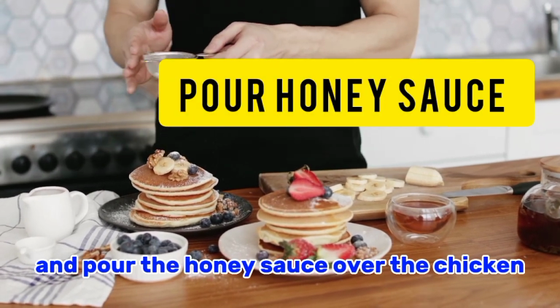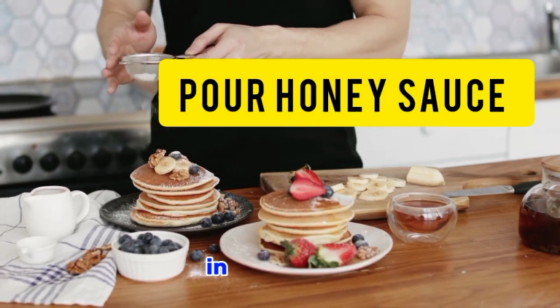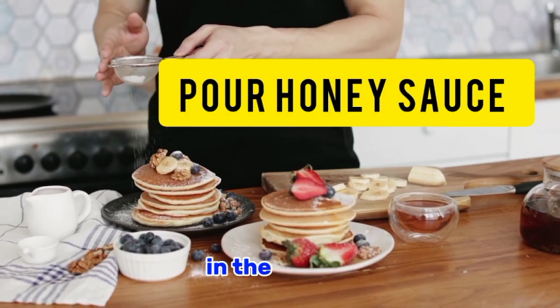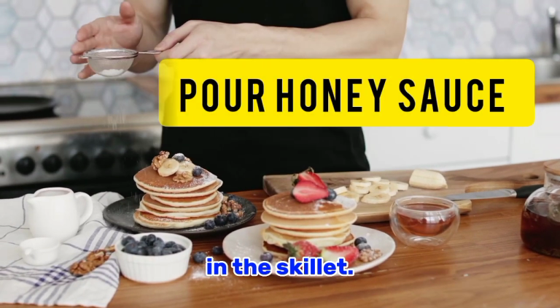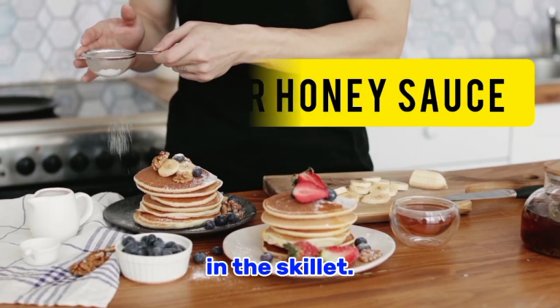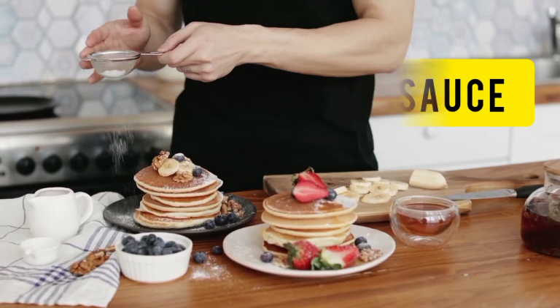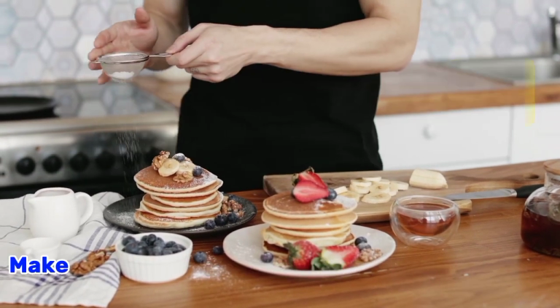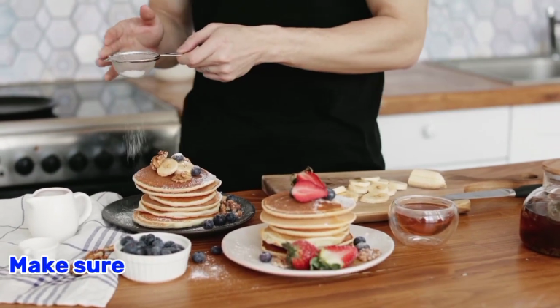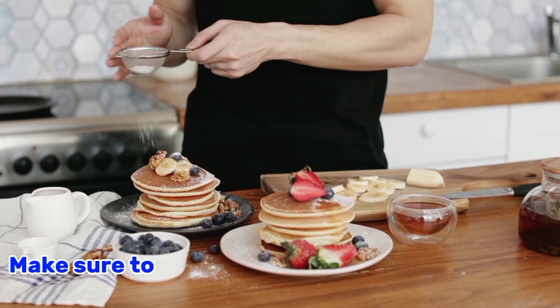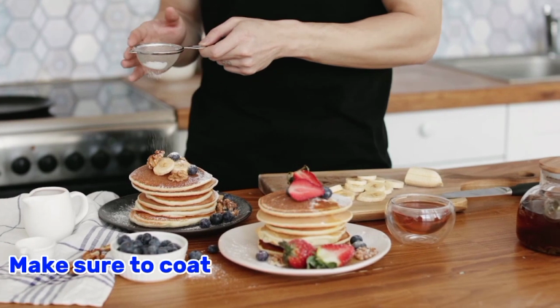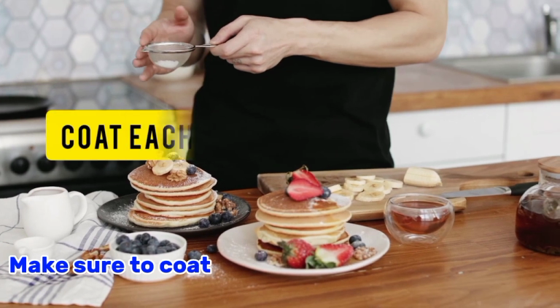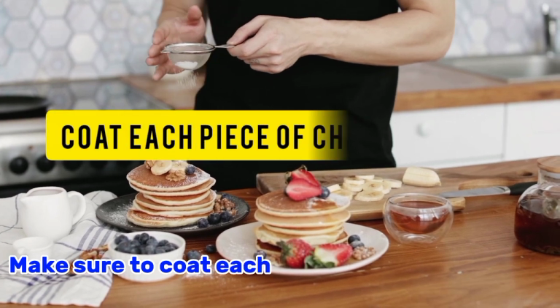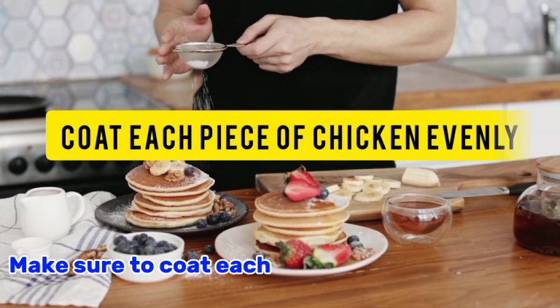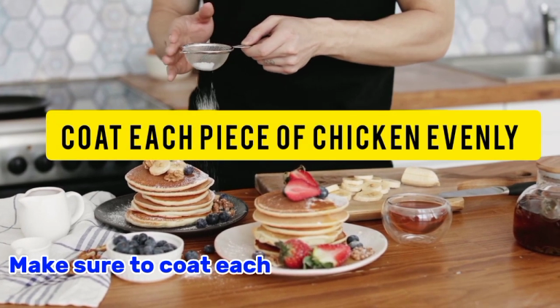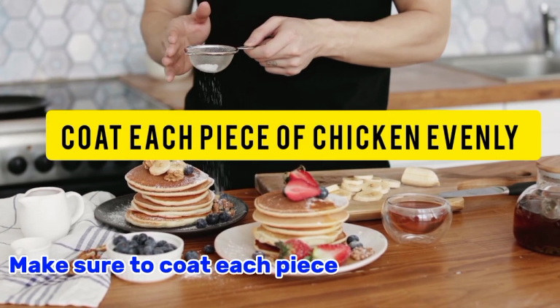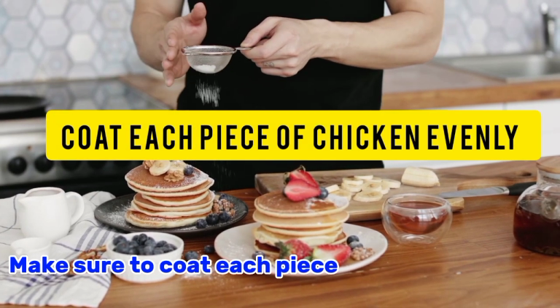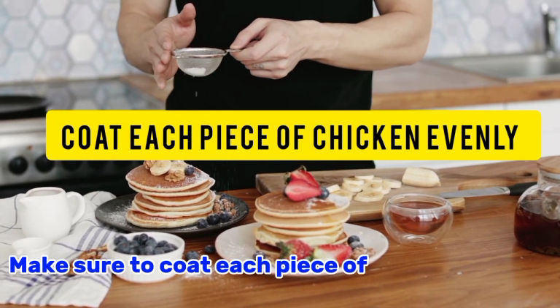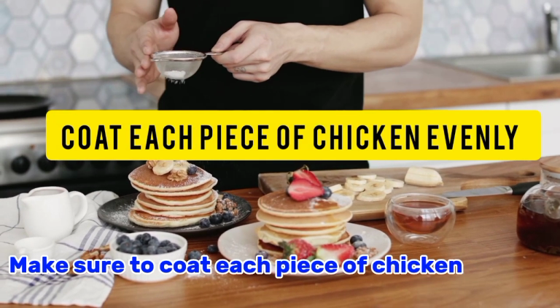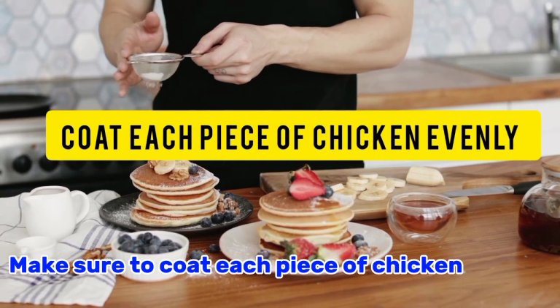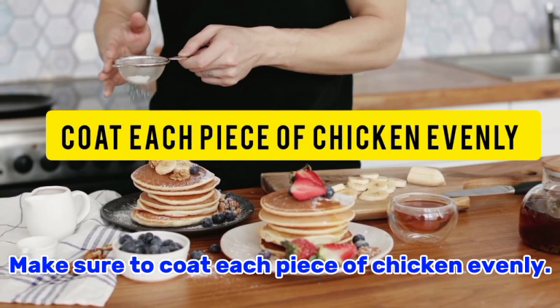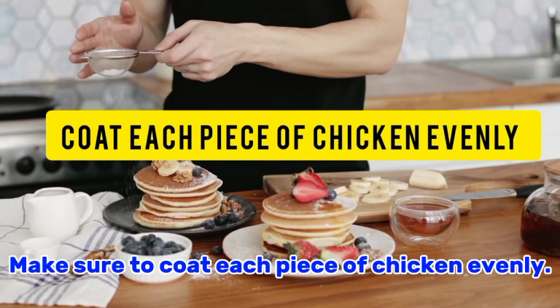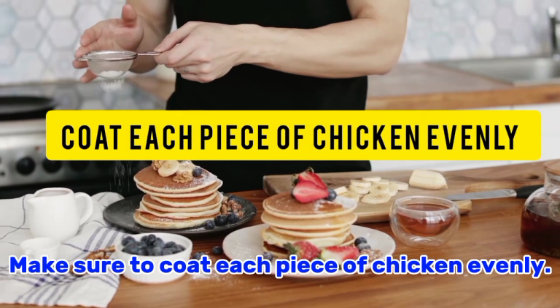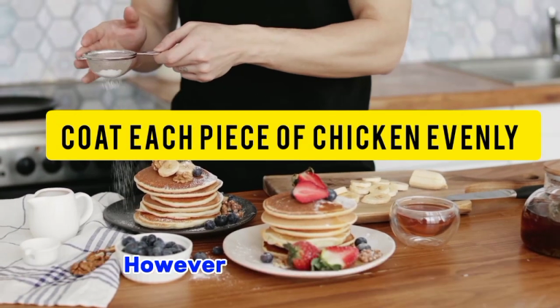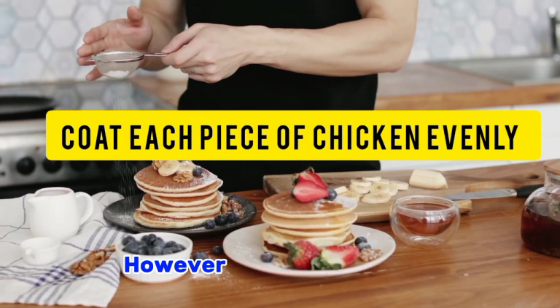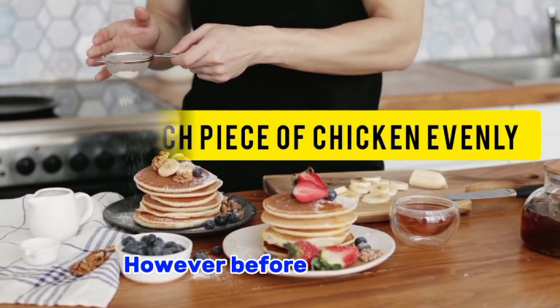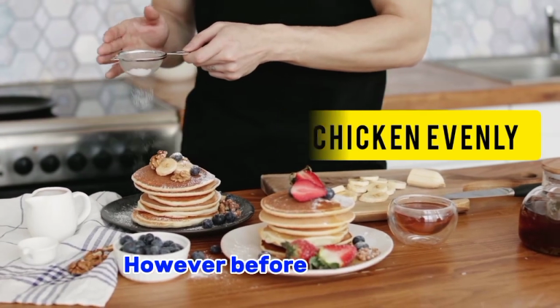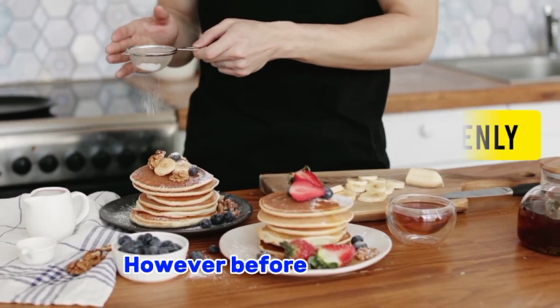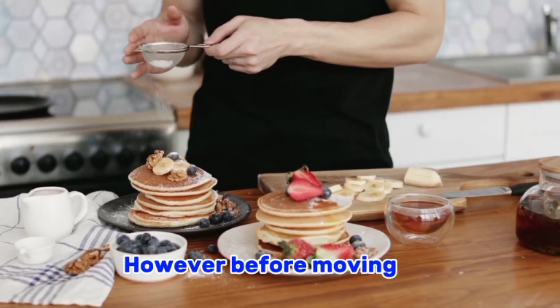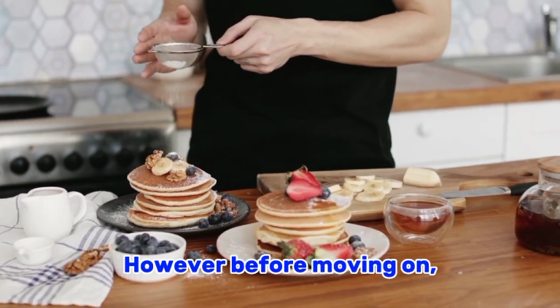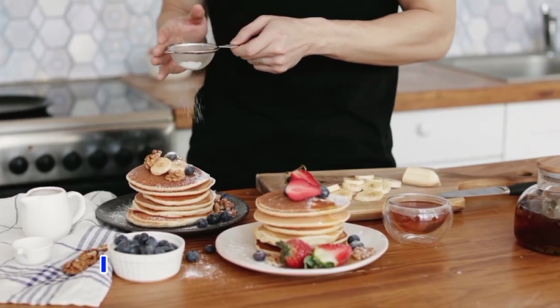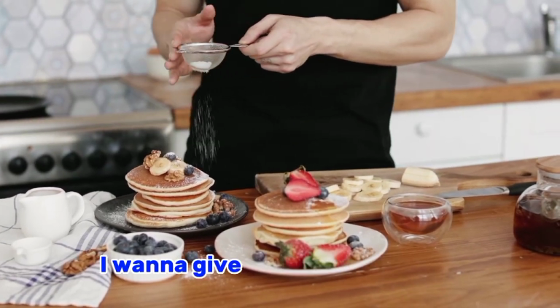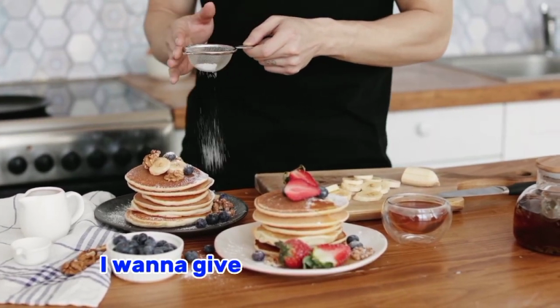Make sure to coat each piece of chicken evenly.